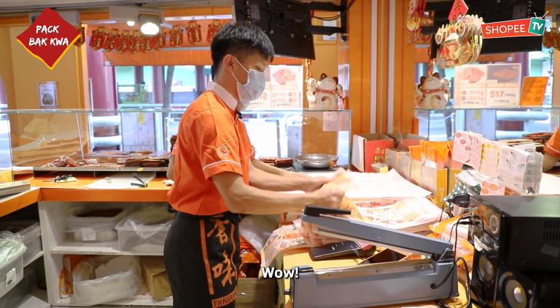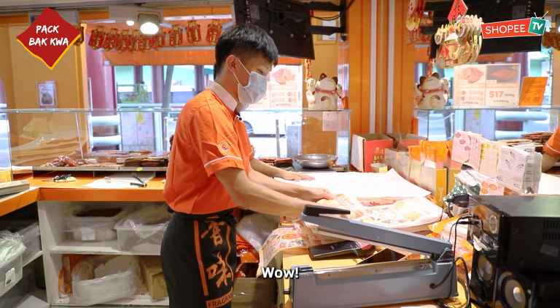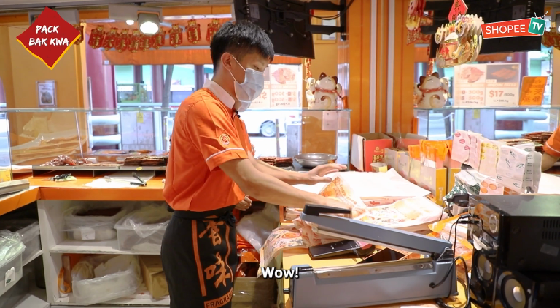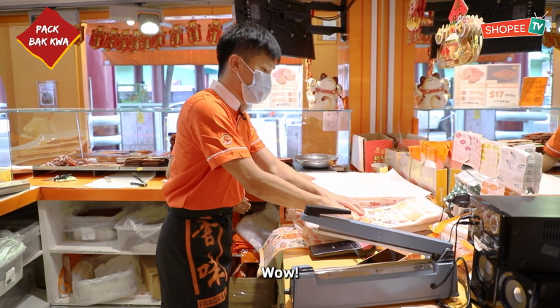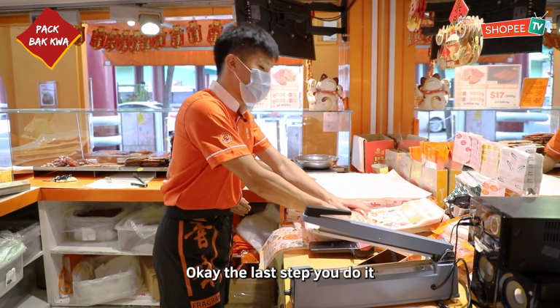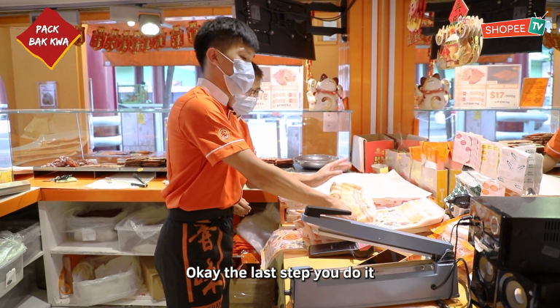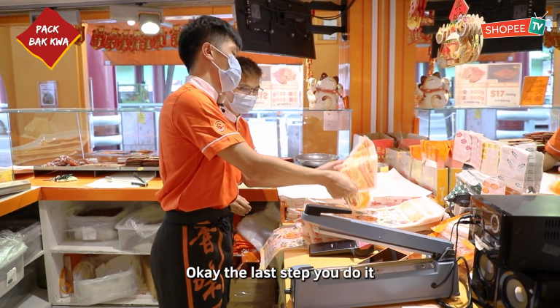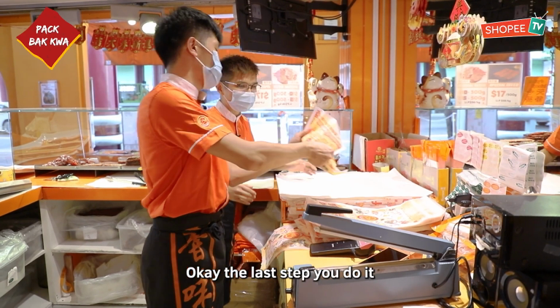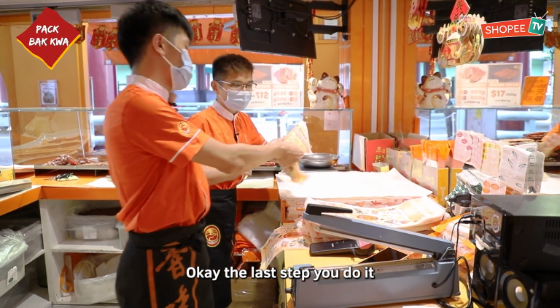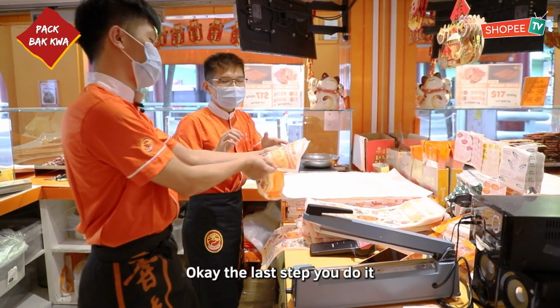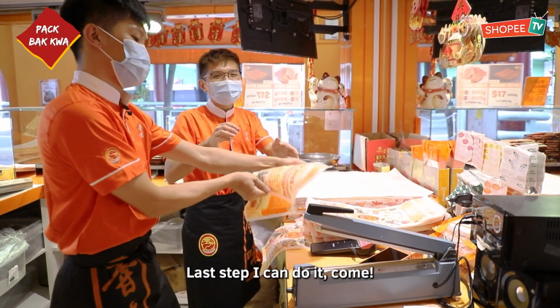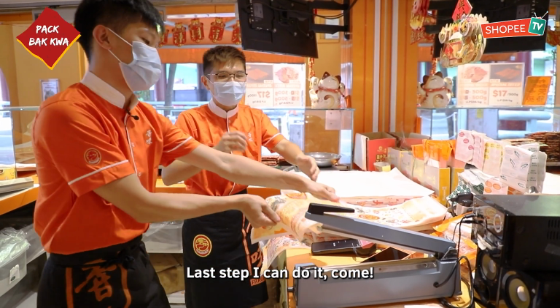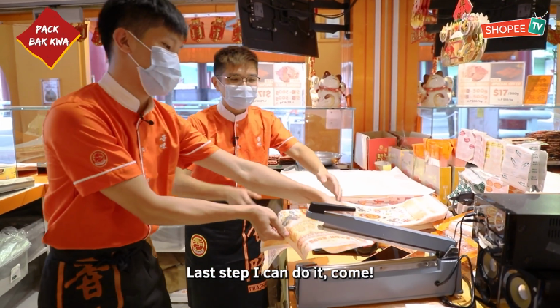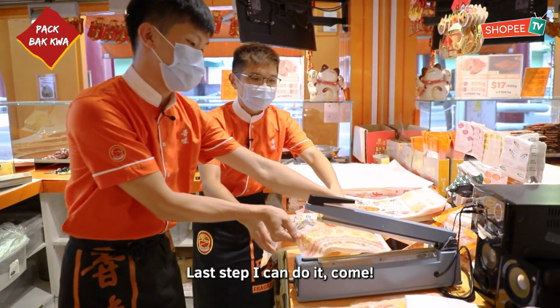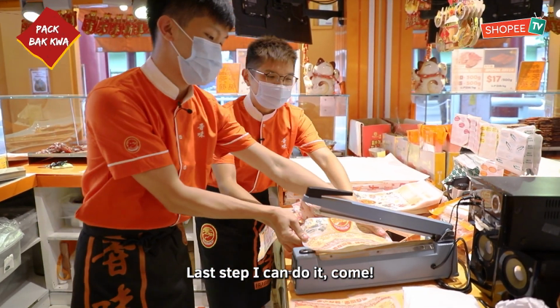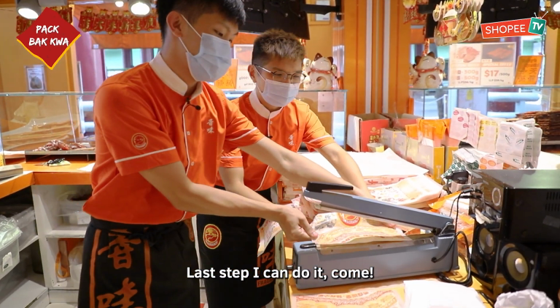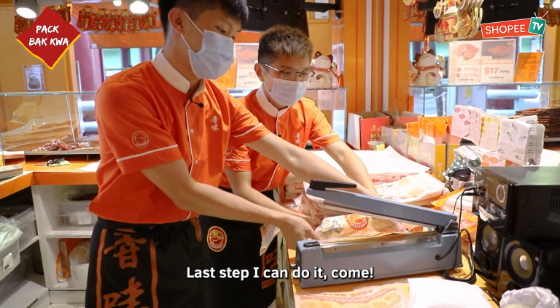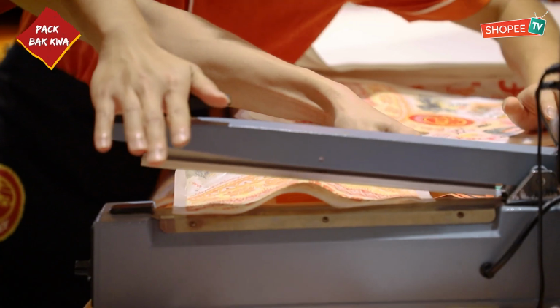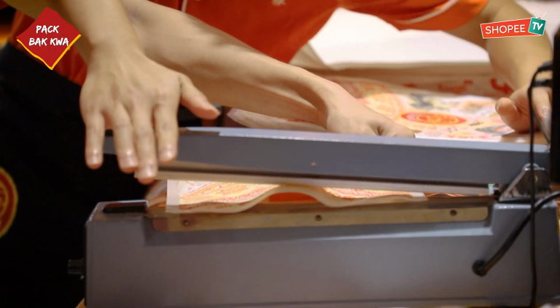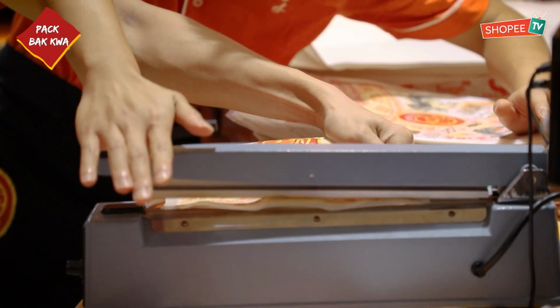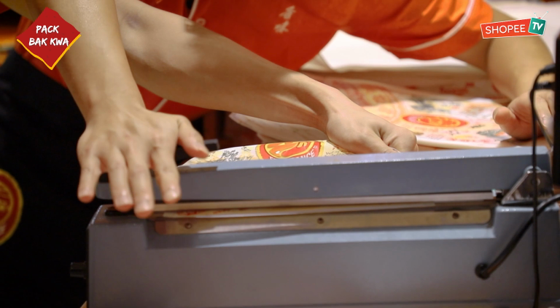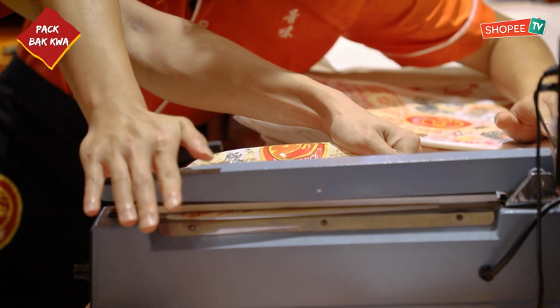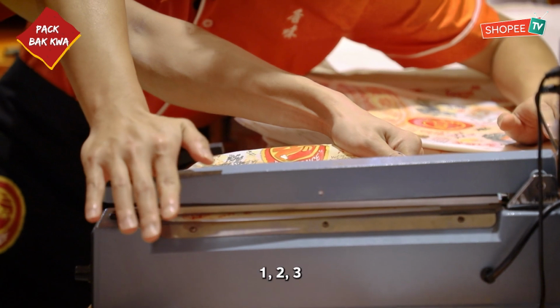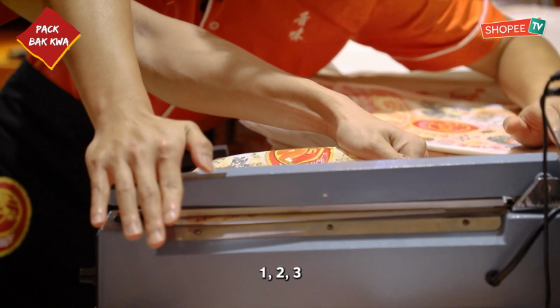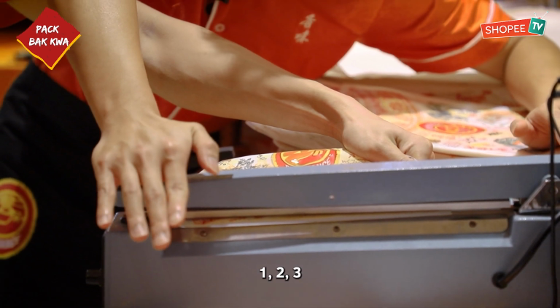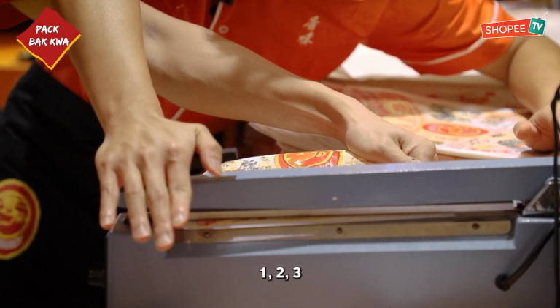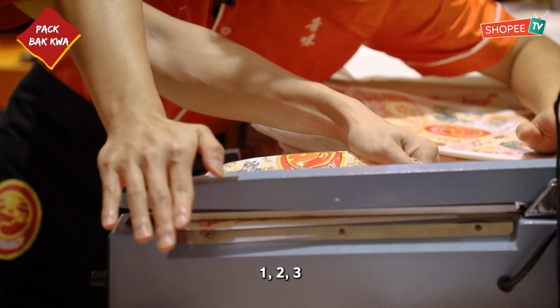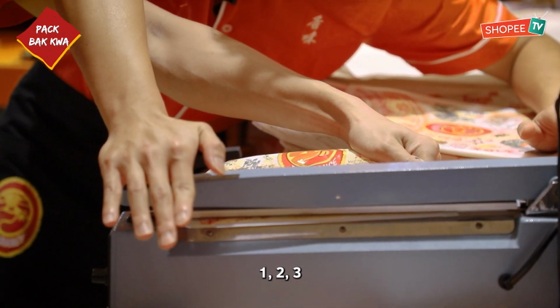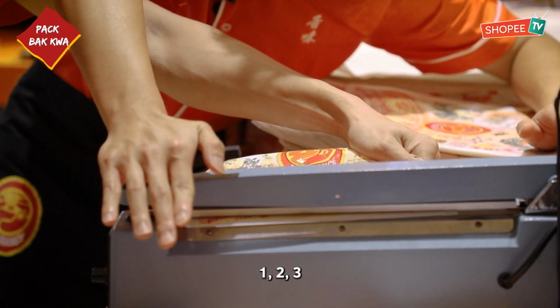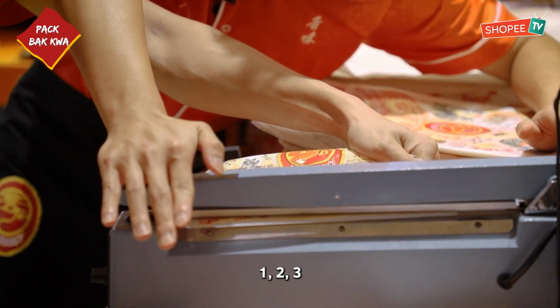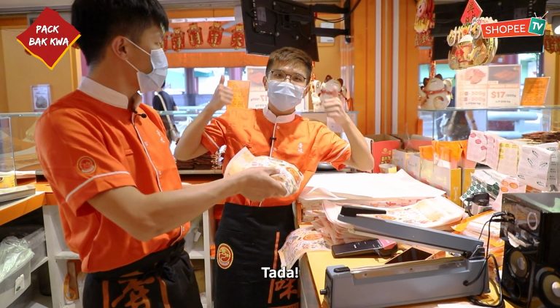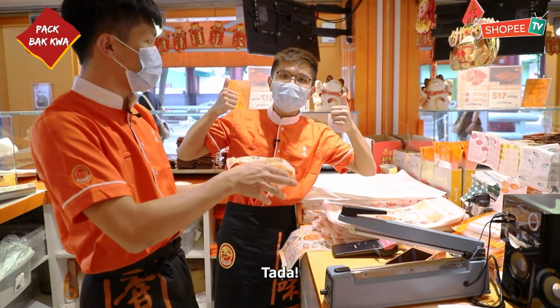Okay, it's the last step — I can do it. Come. One, two, three. Tada!